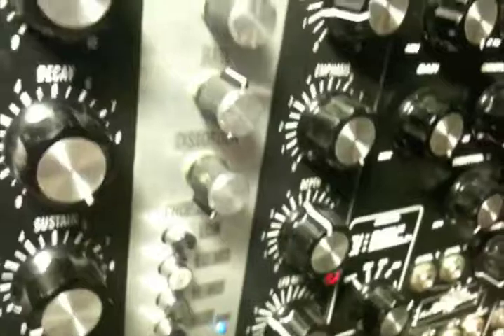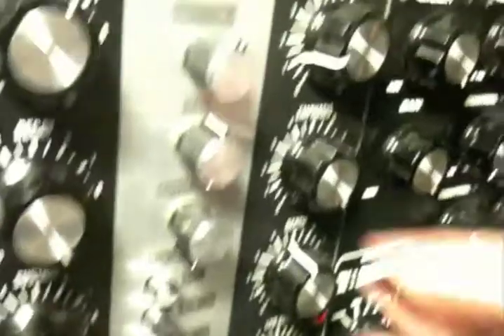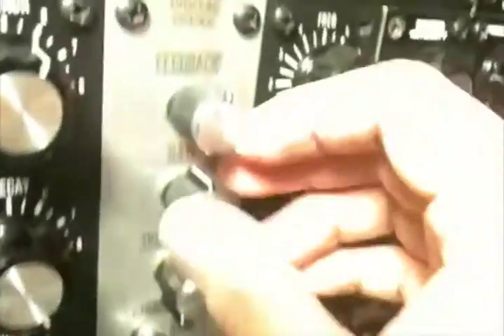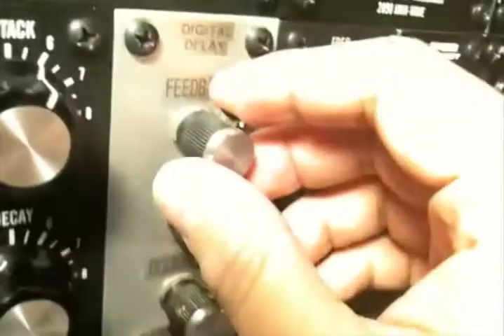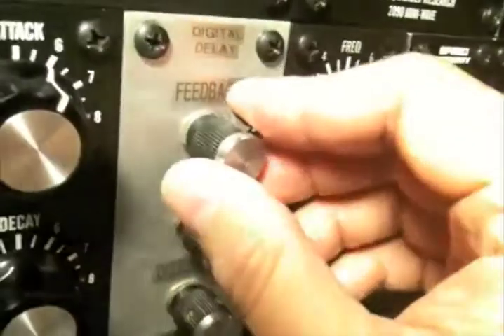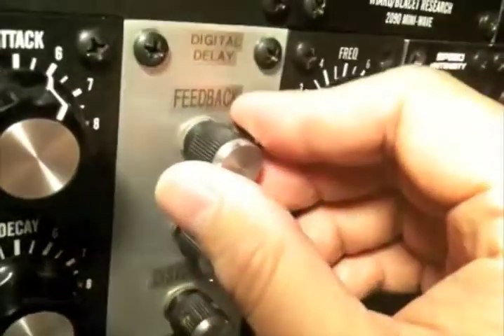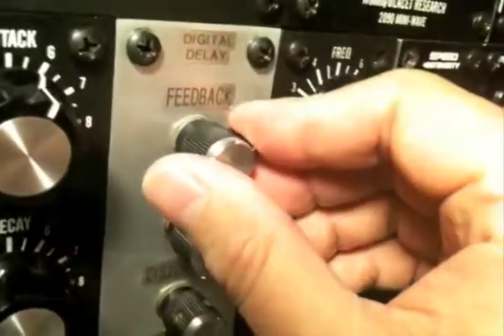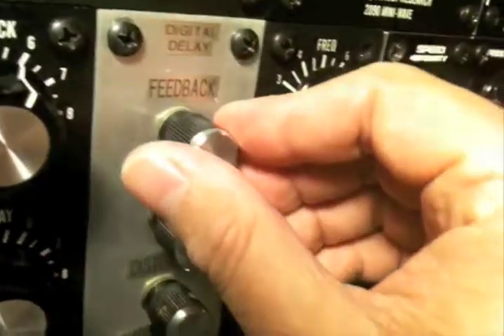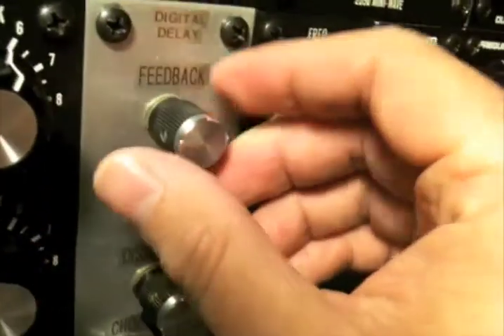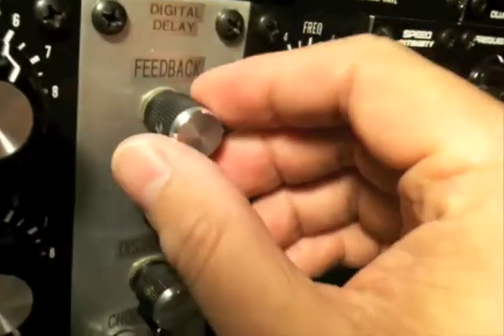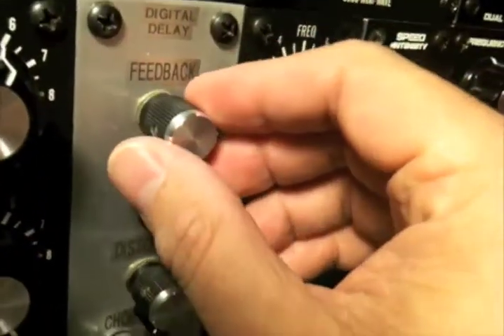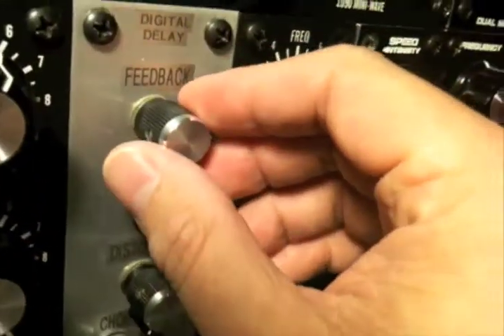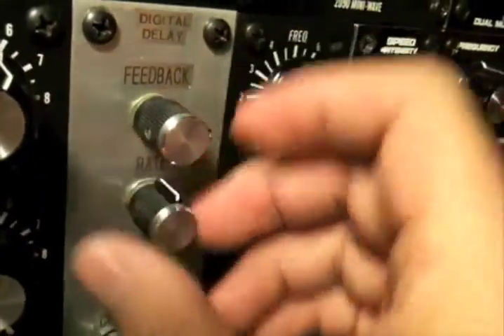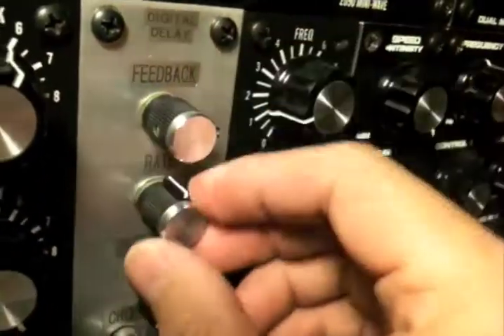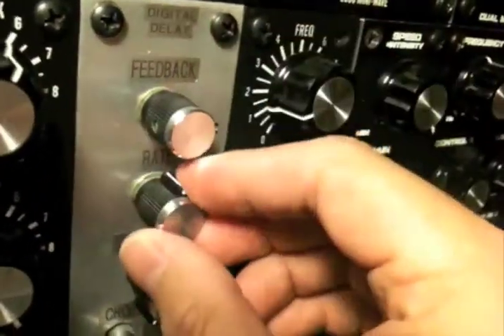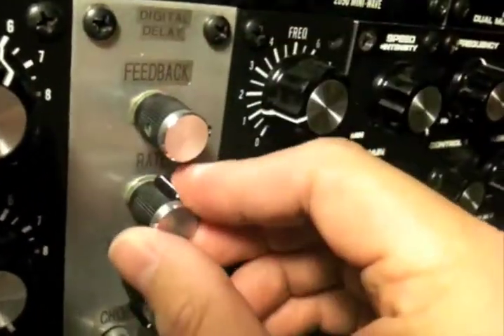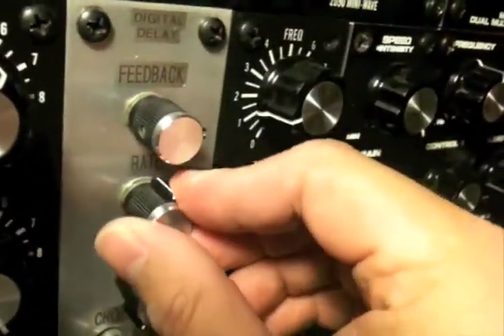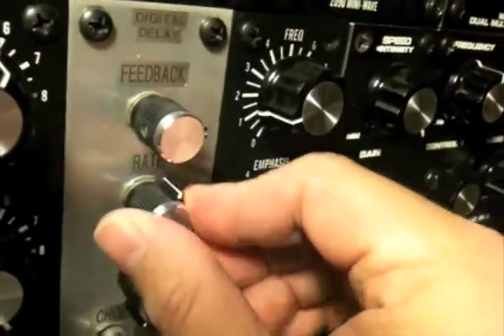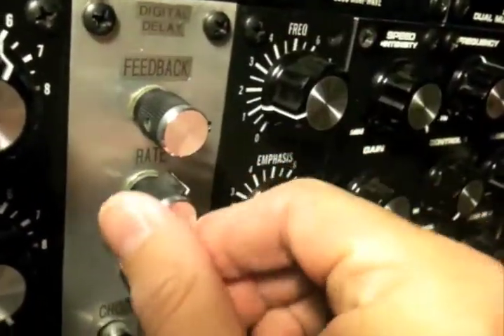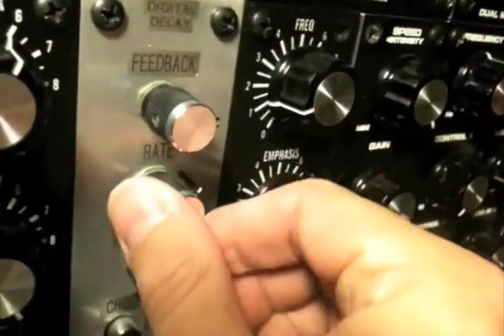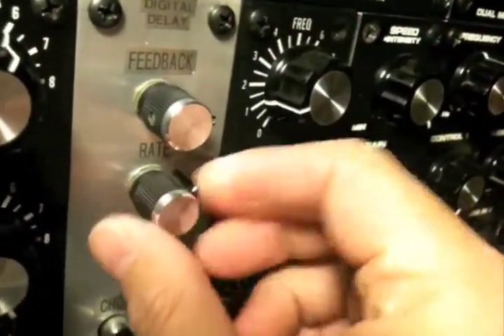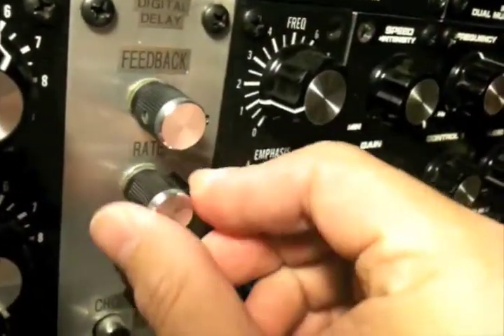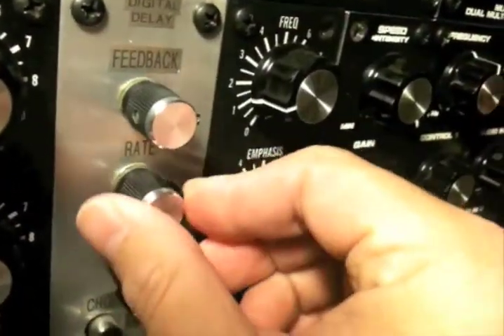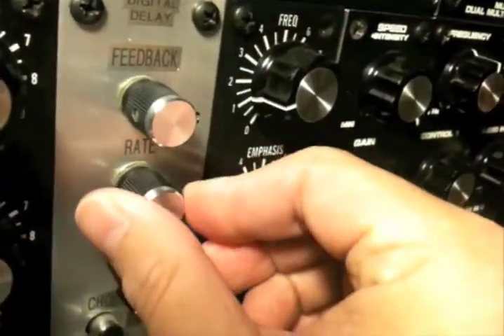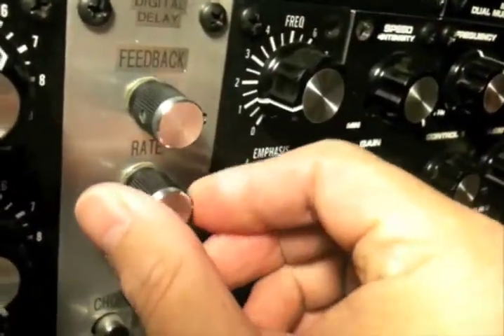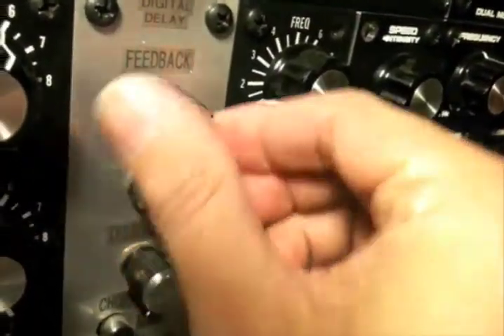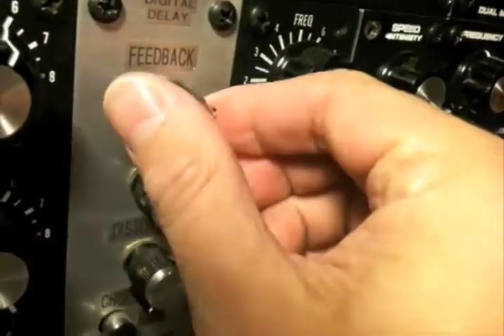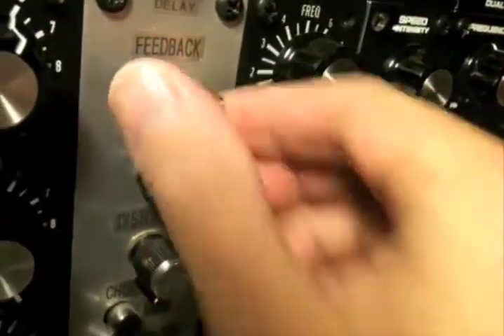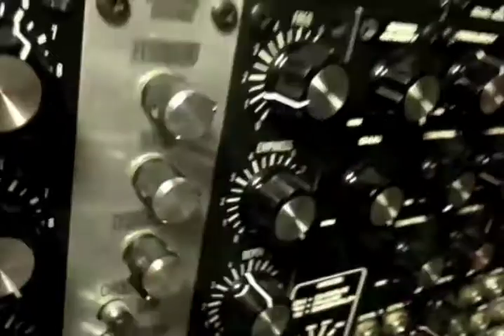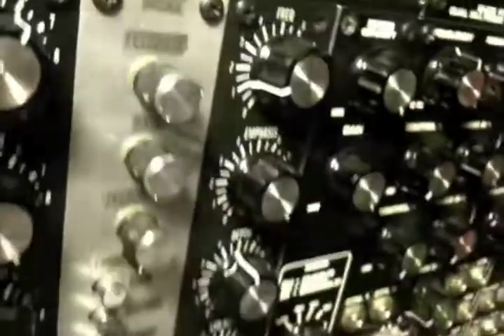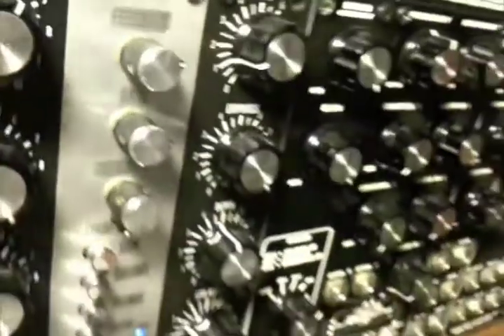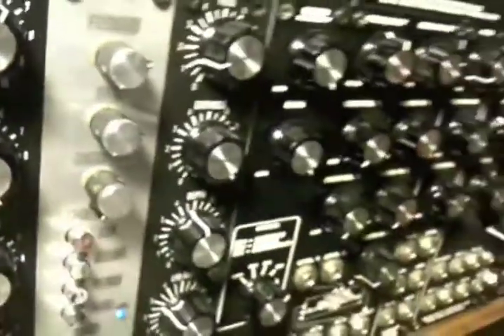Let's turn this up a little bit here, get the feedback going, get the rate going — we can get some longer delays.